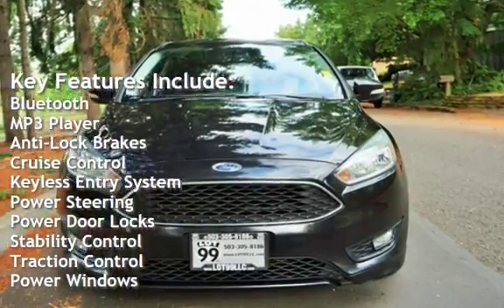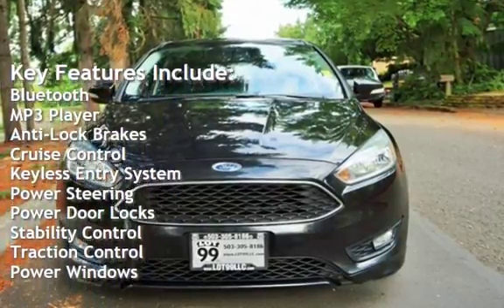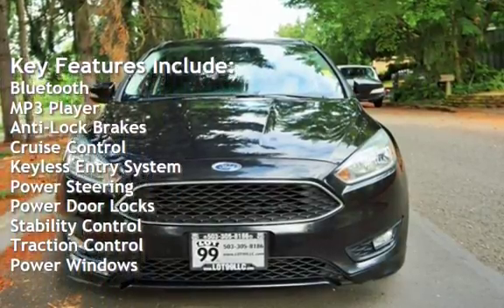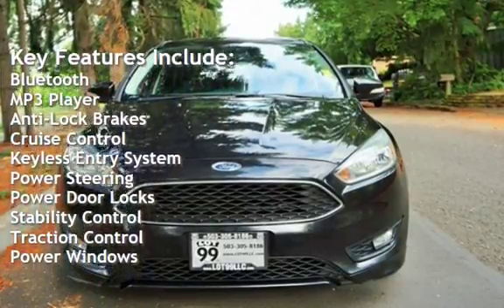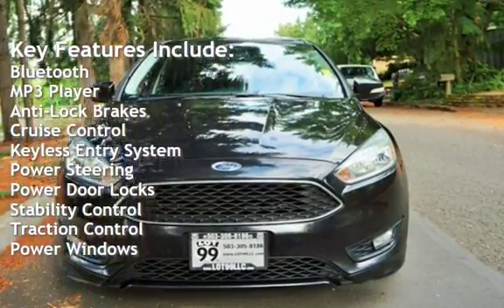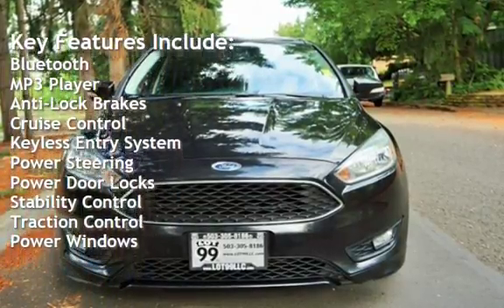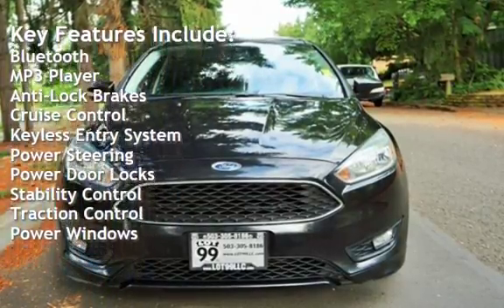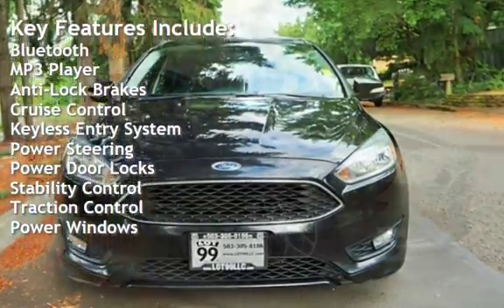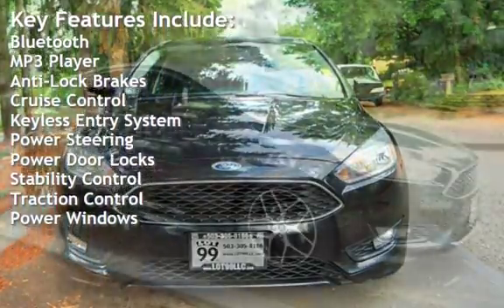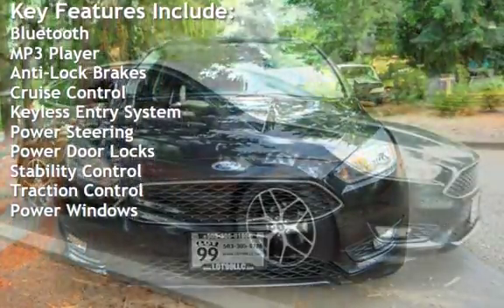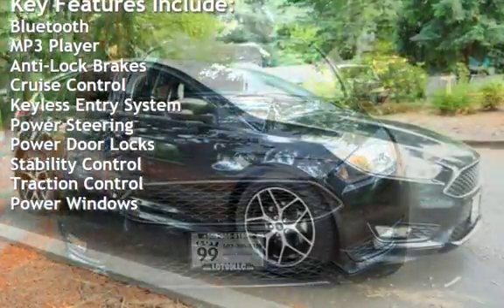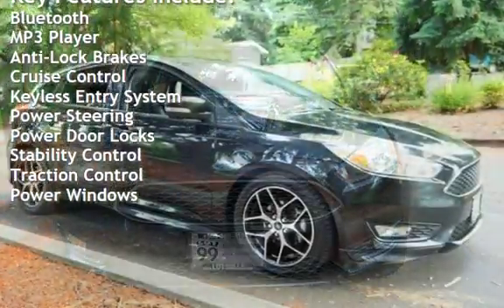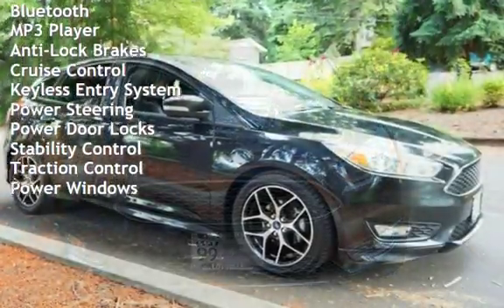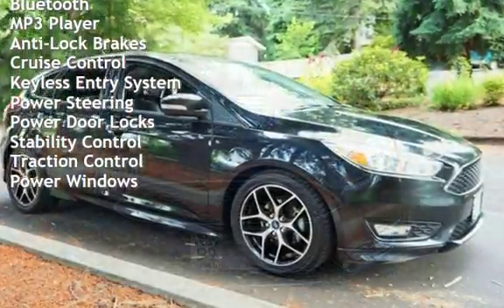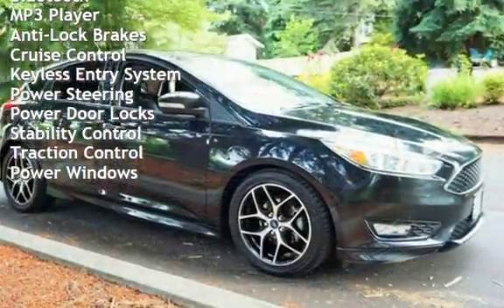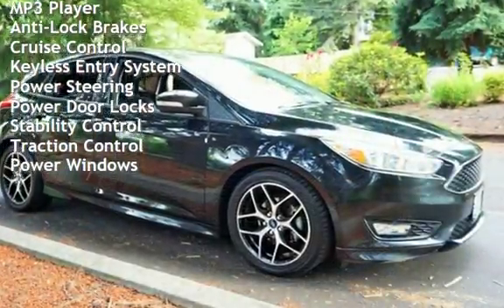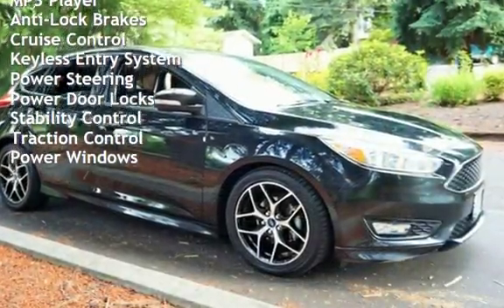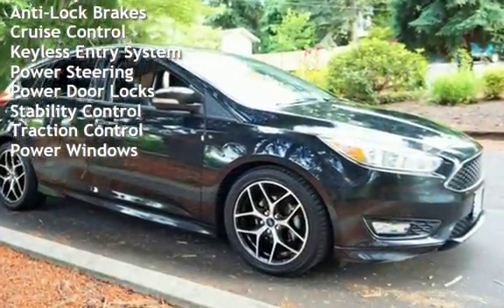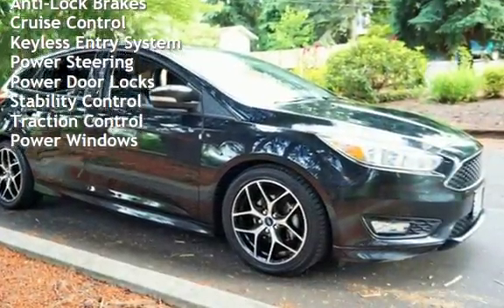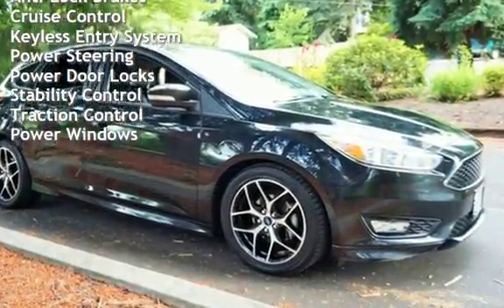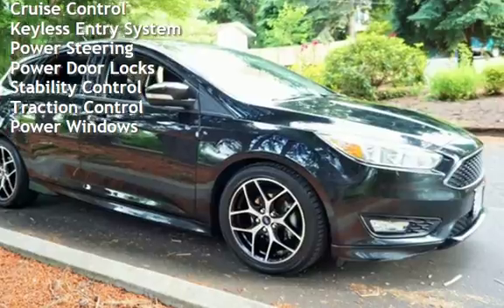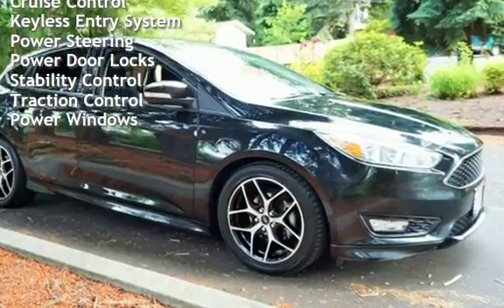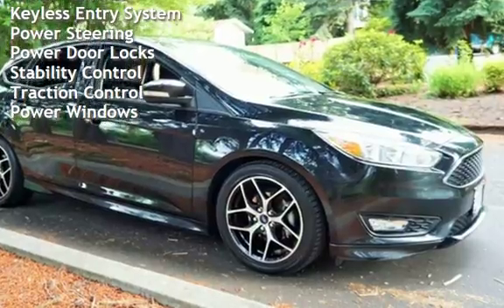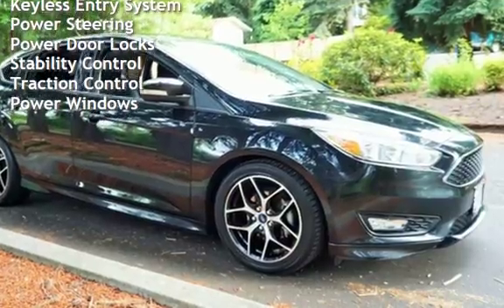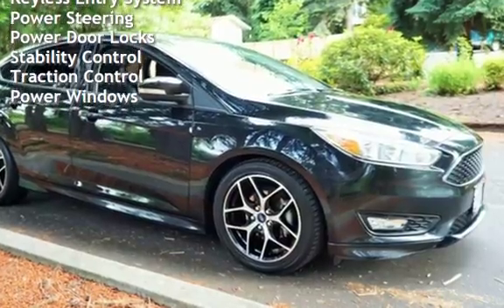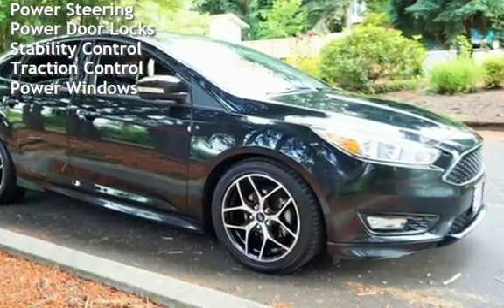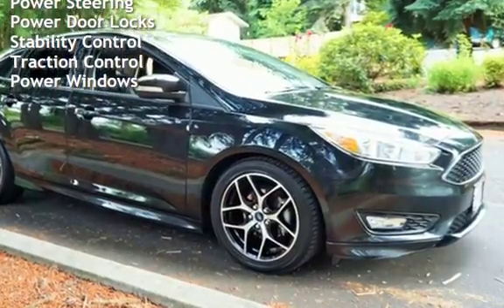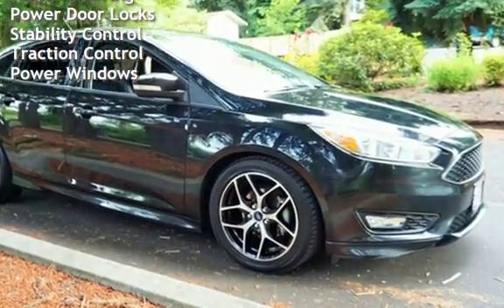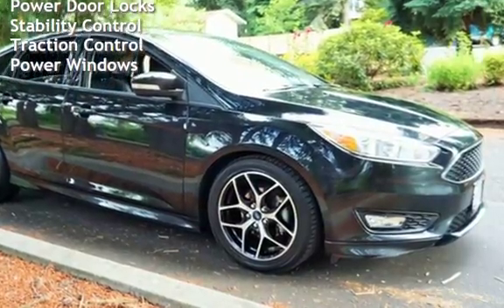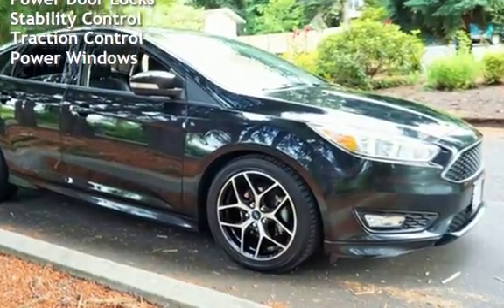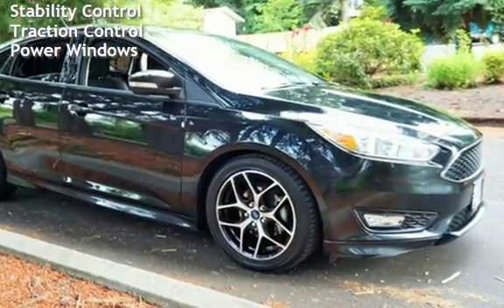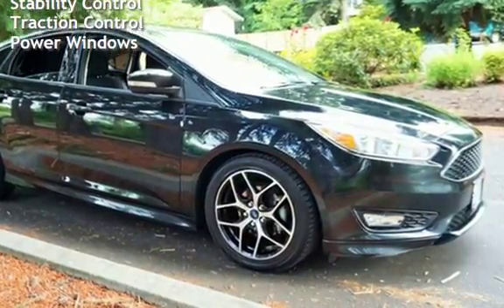Additional features include keyless entry, power steering, power door locks, stability control, traction control, and power windows.